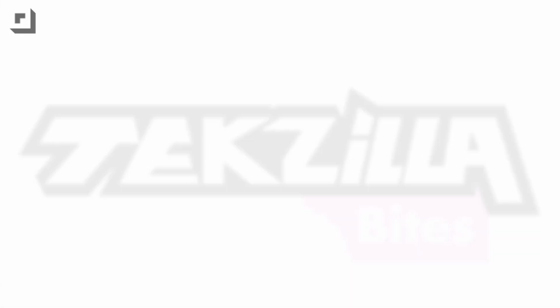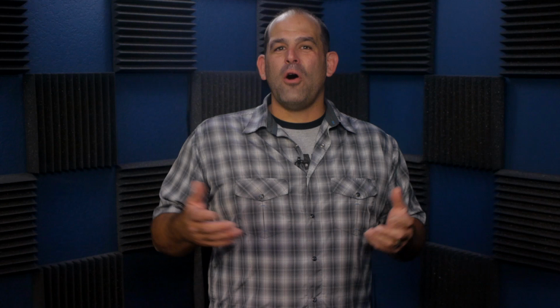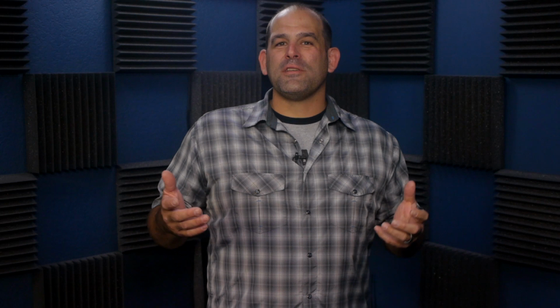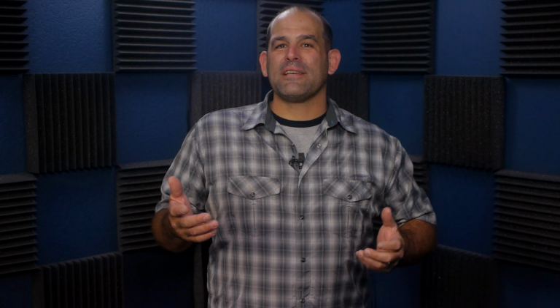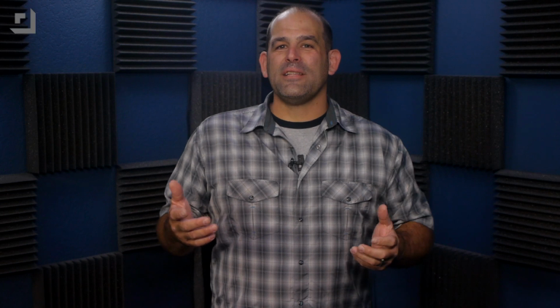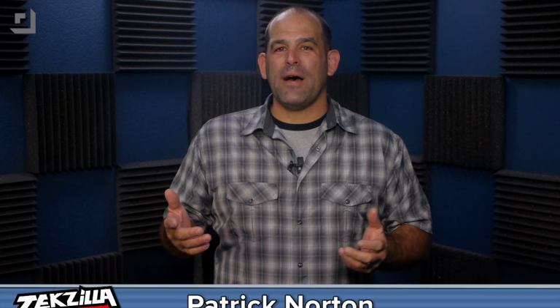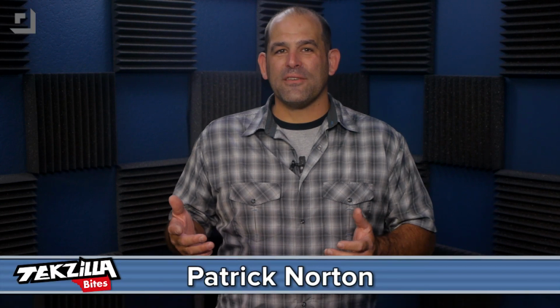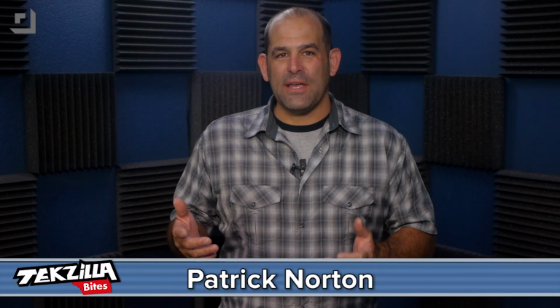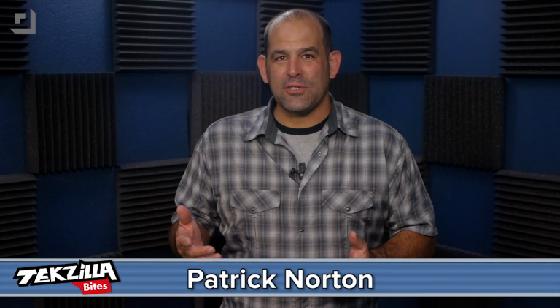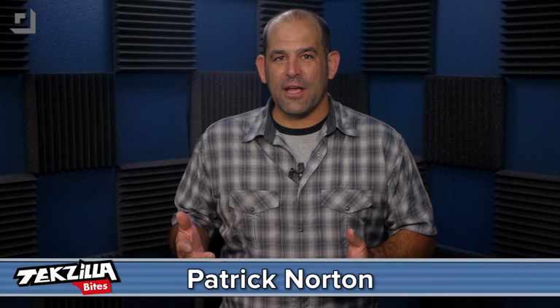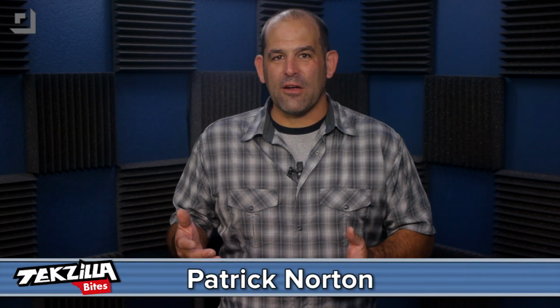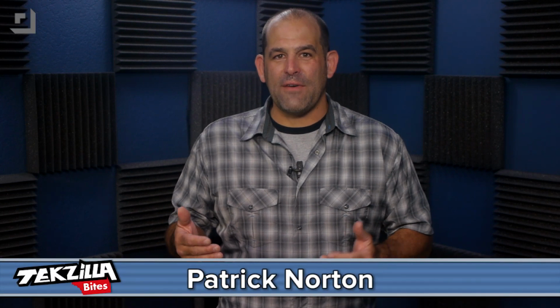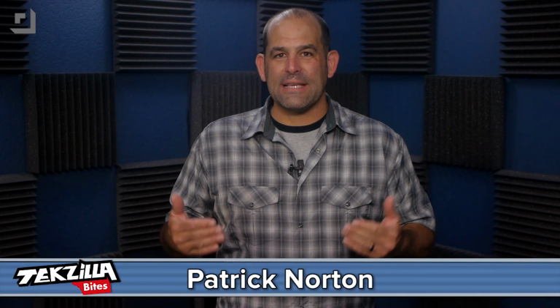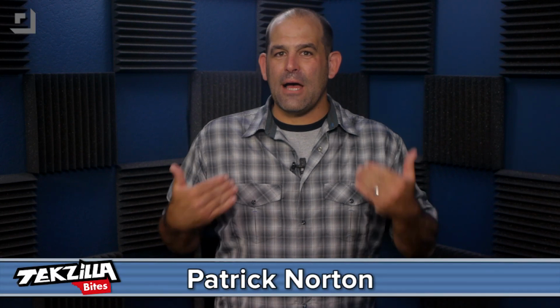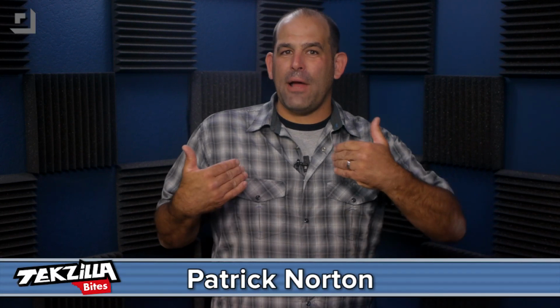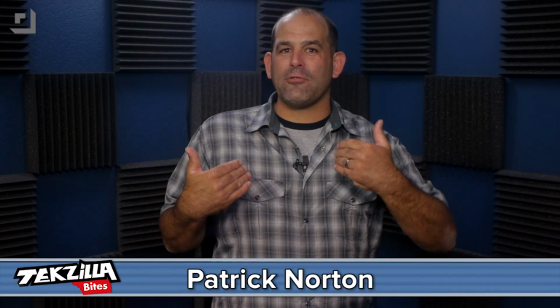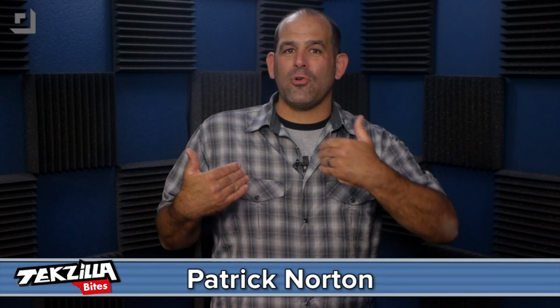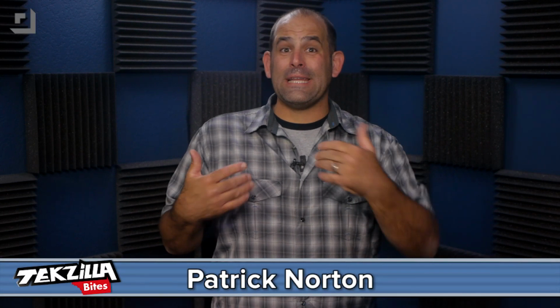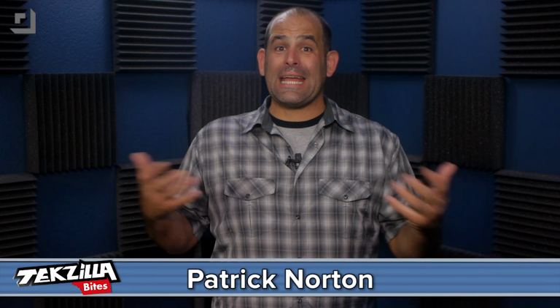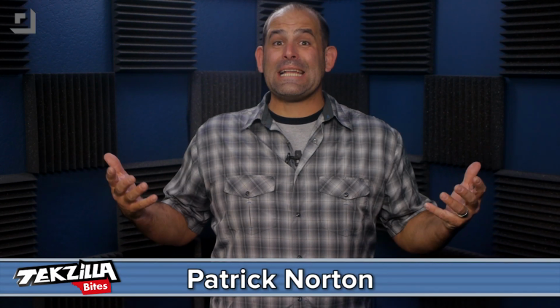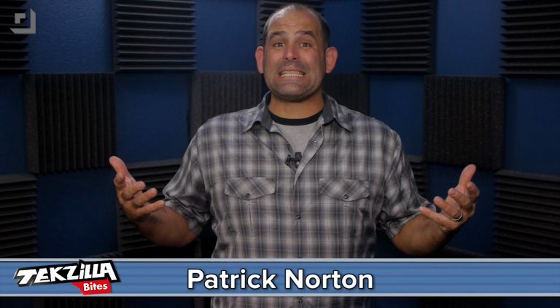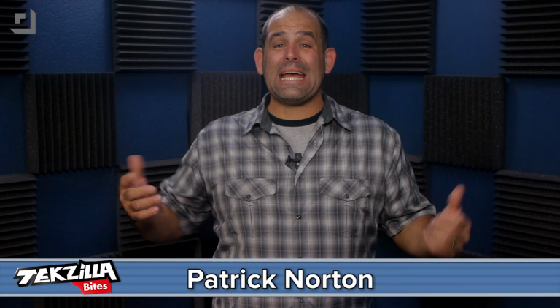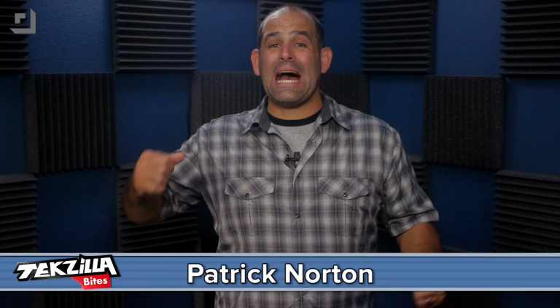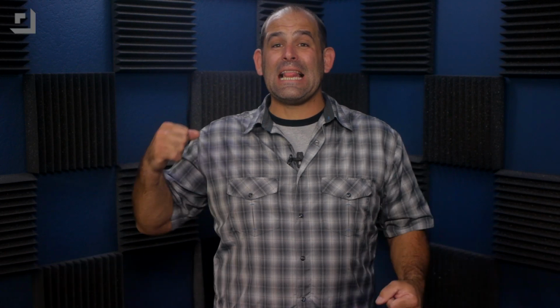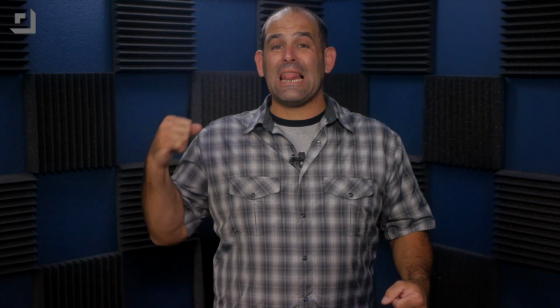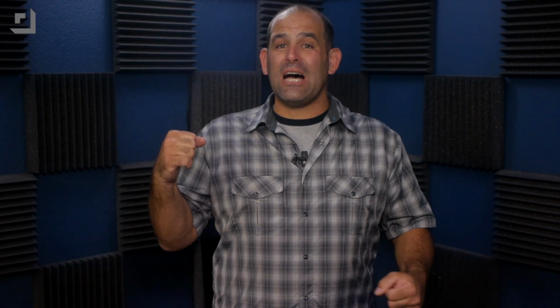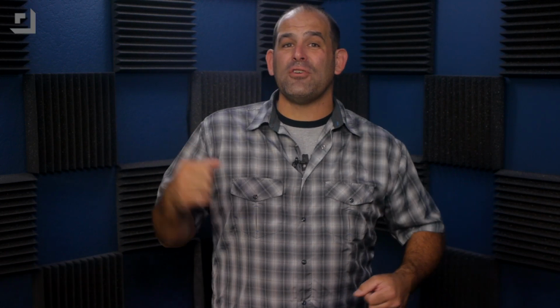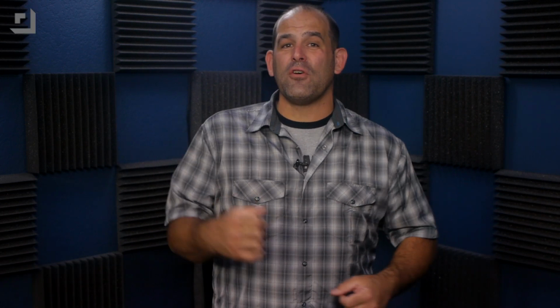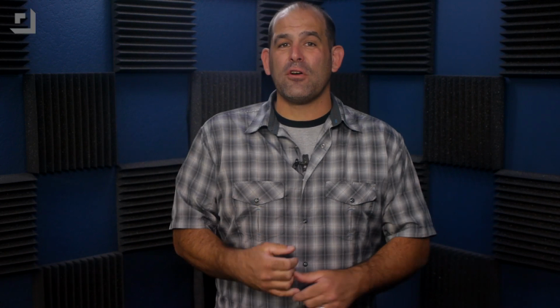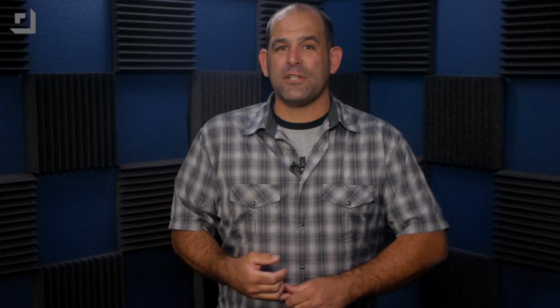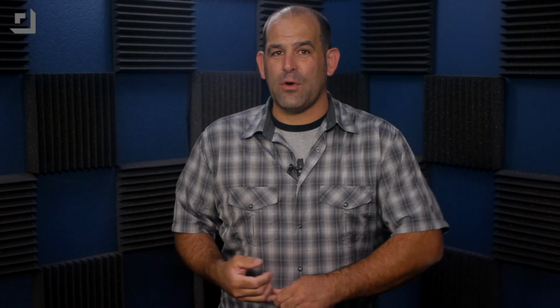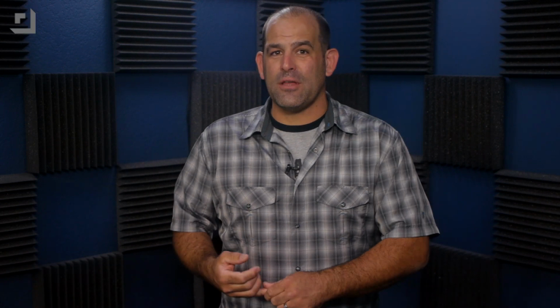Welcome to Techzilla Bites, feeding your tech hunger fast. I'm Patrick Dorton, and I gotta say it, I love a new version of Windows.